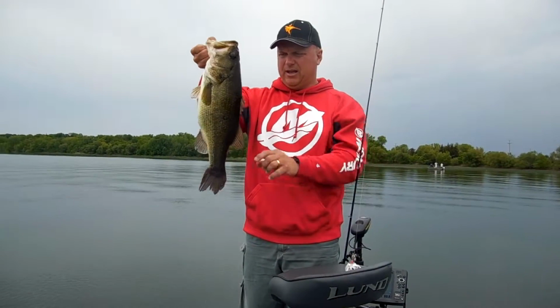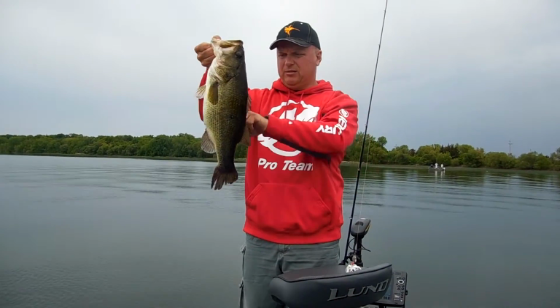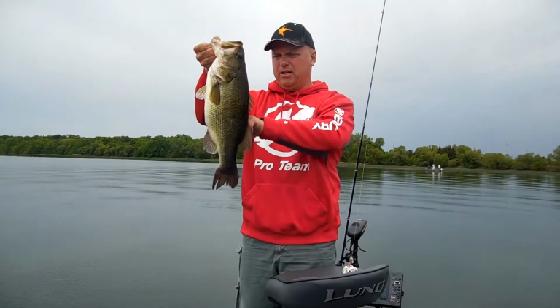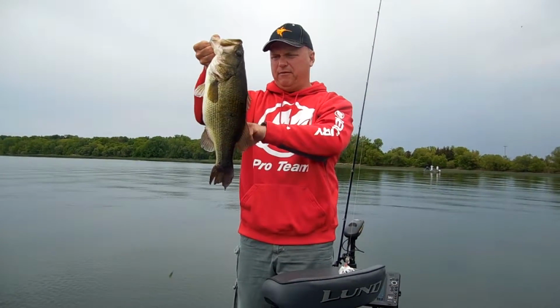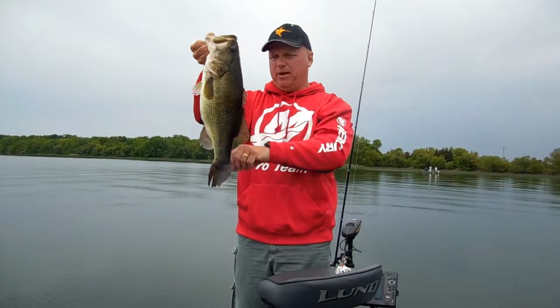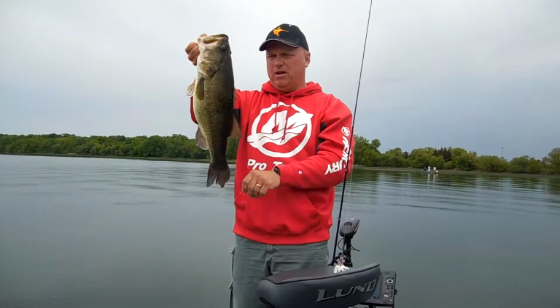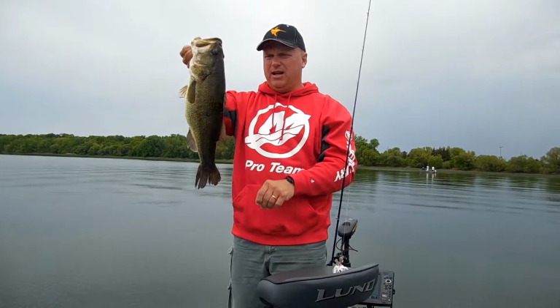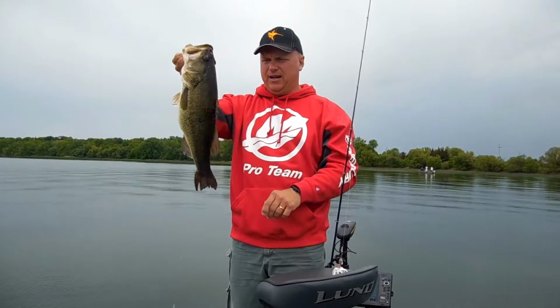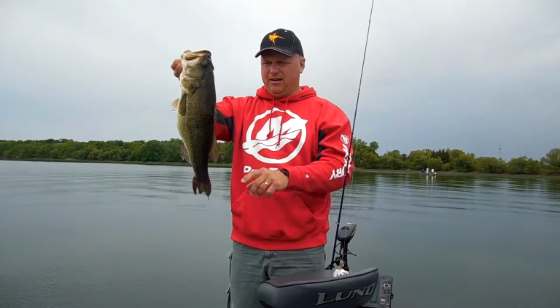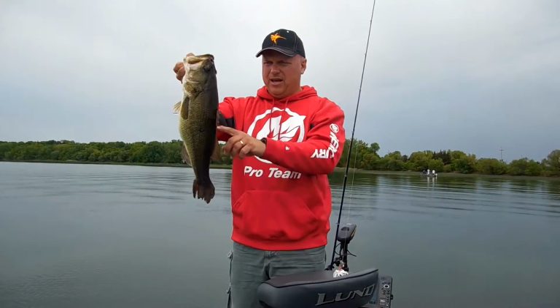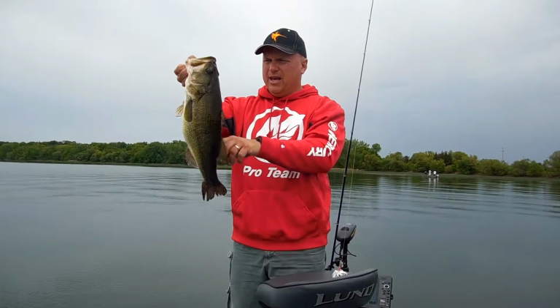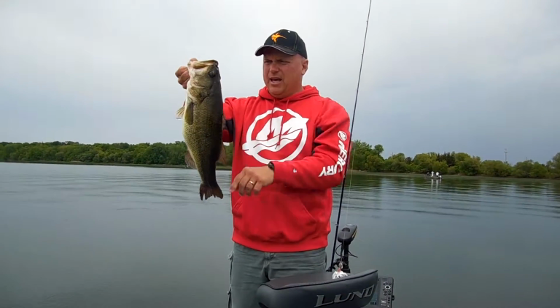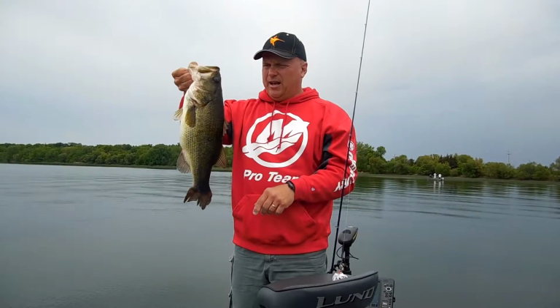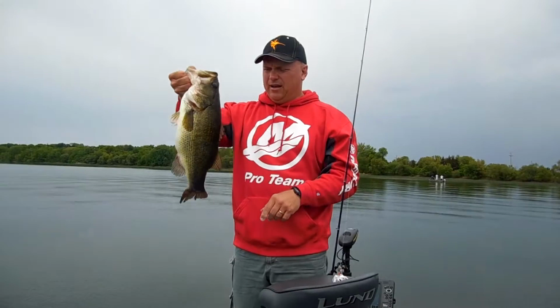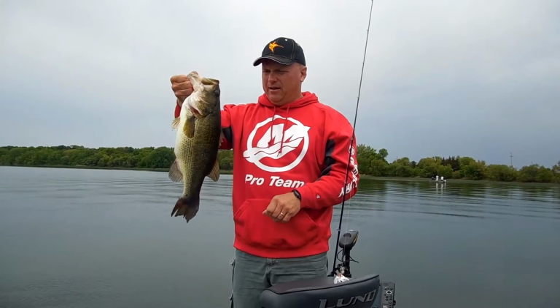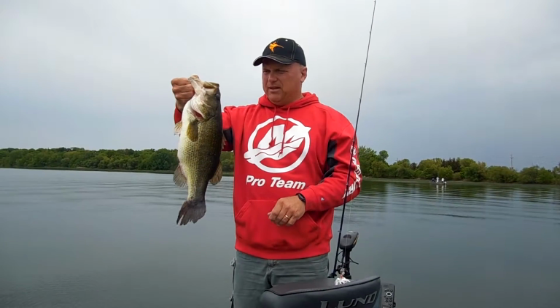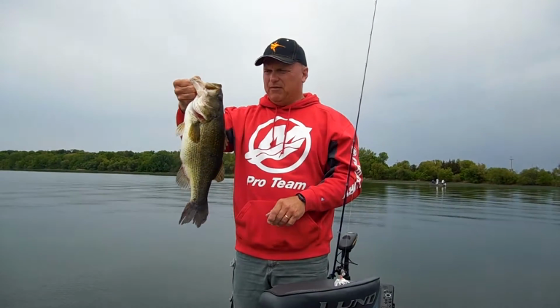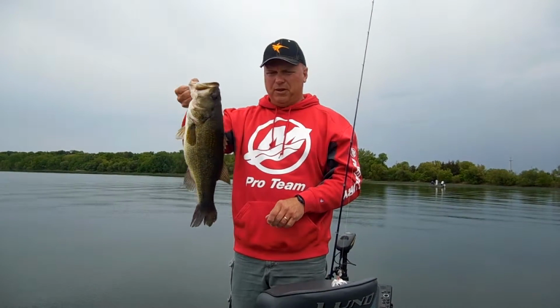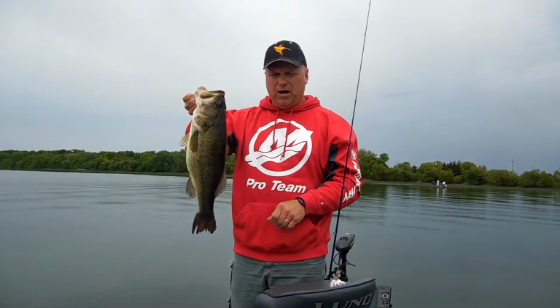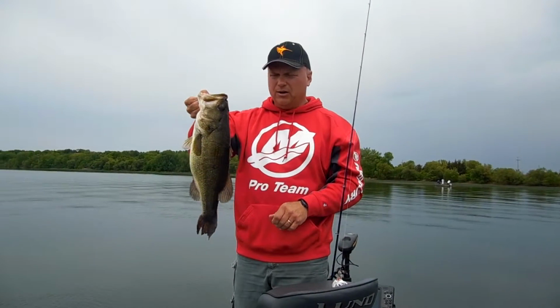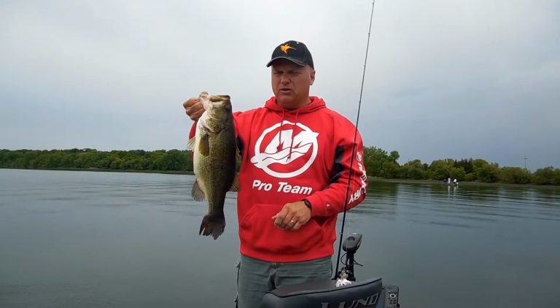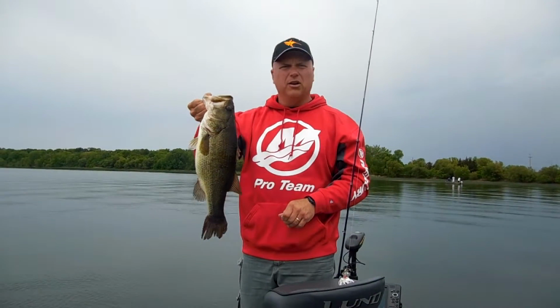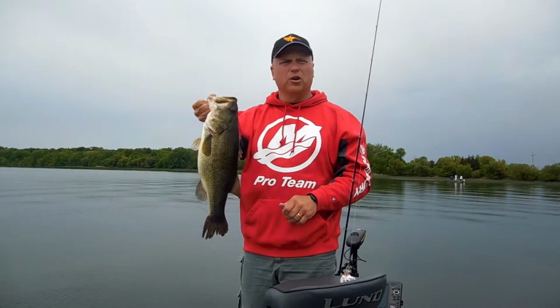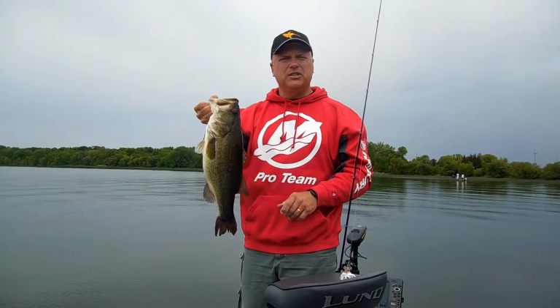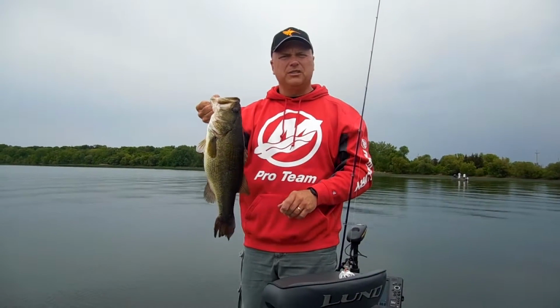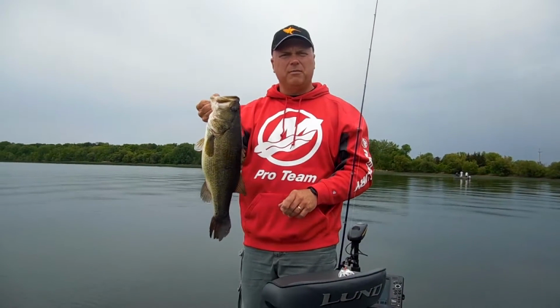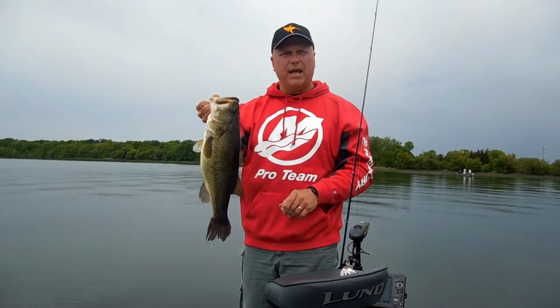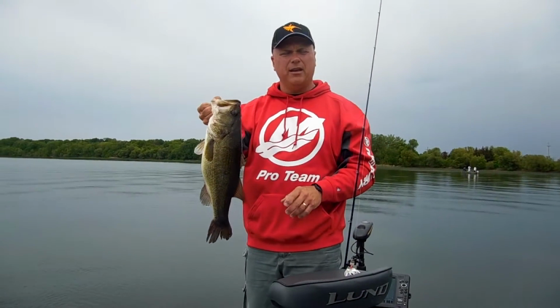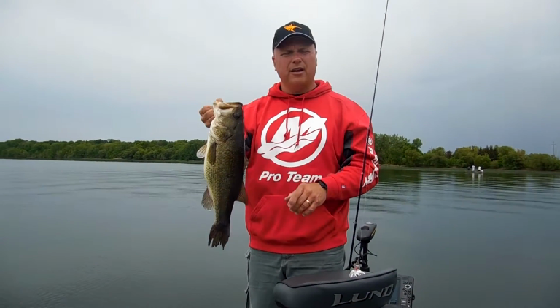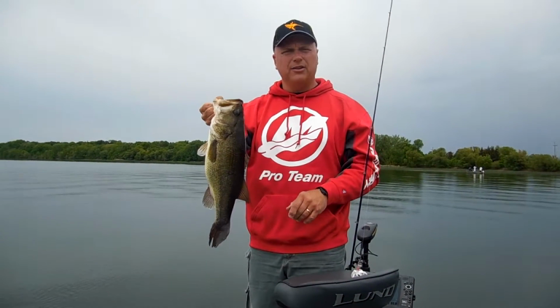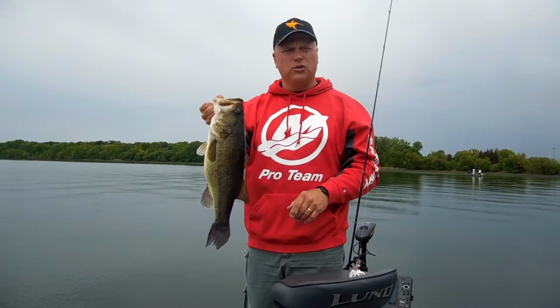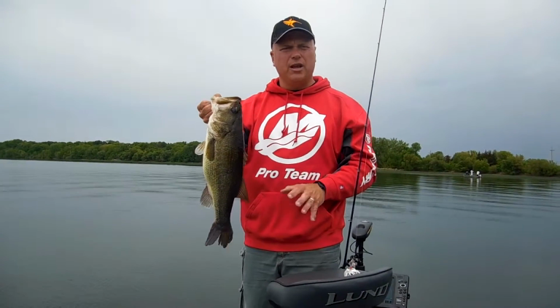A nice spawned out female walleye here in about seven feet of water. So early season, May into June.